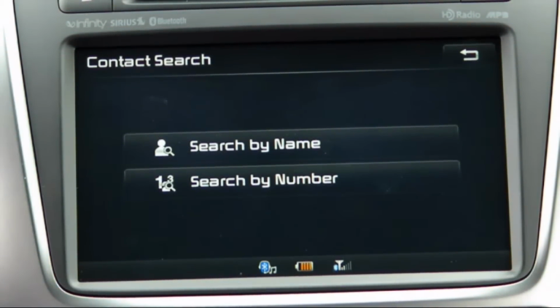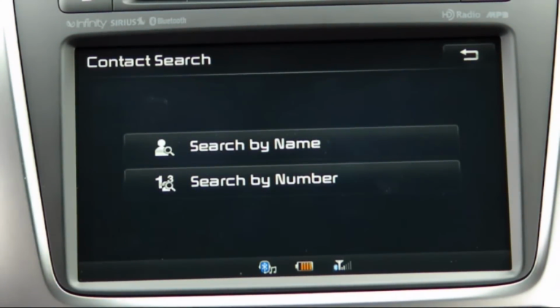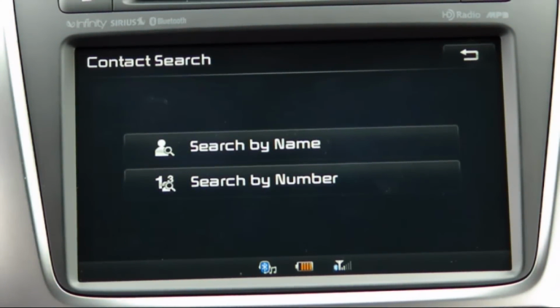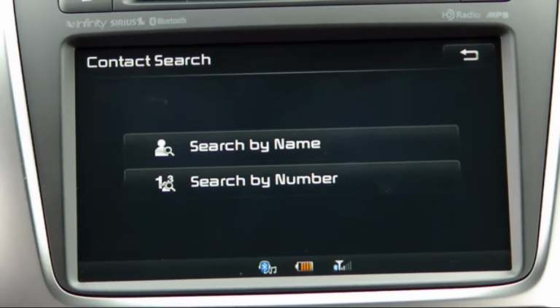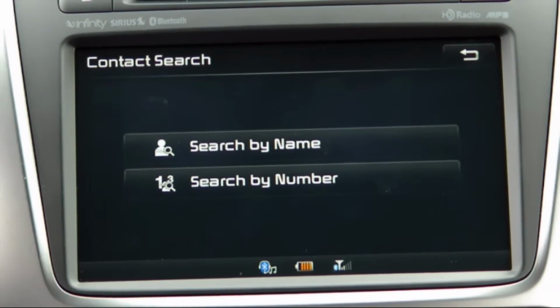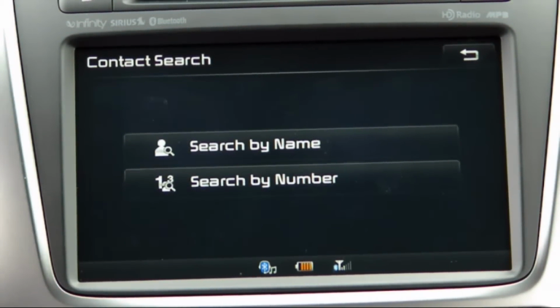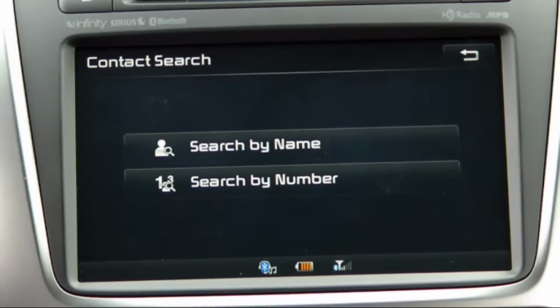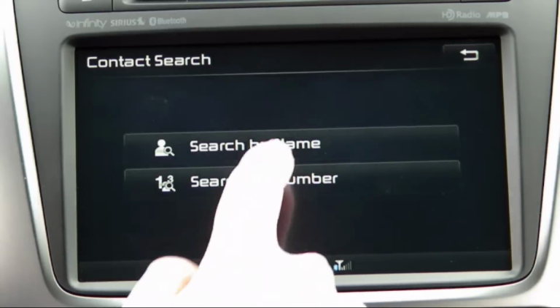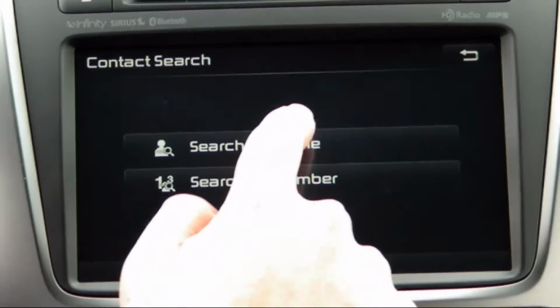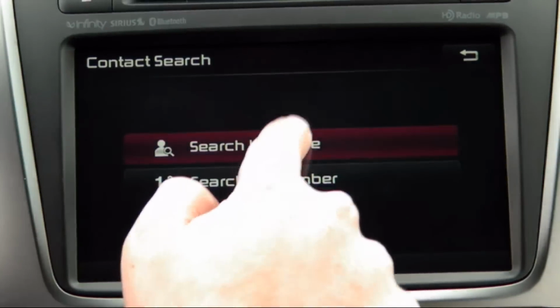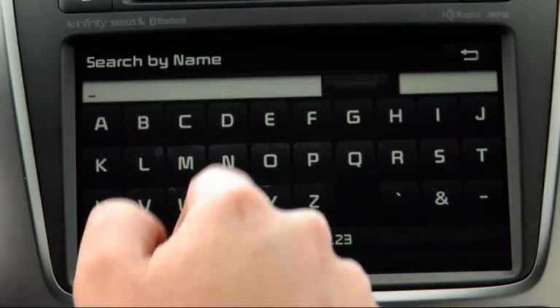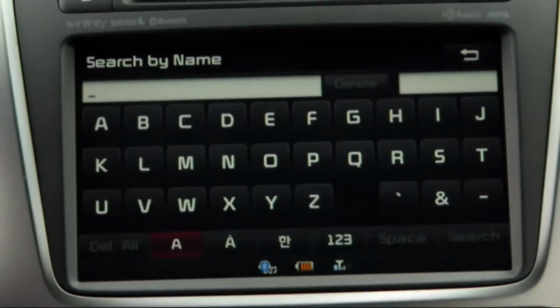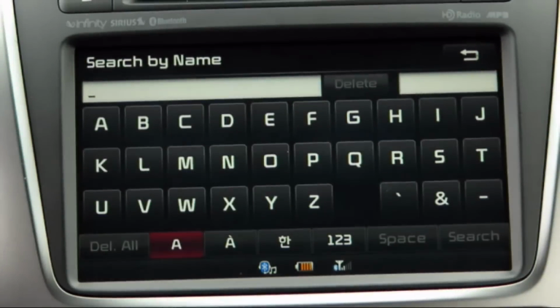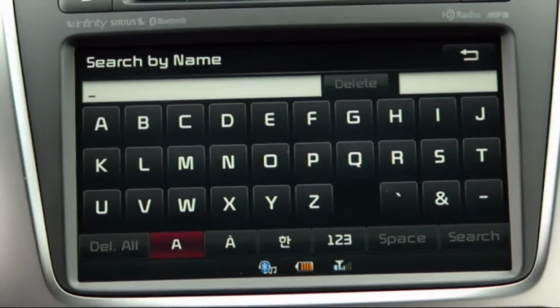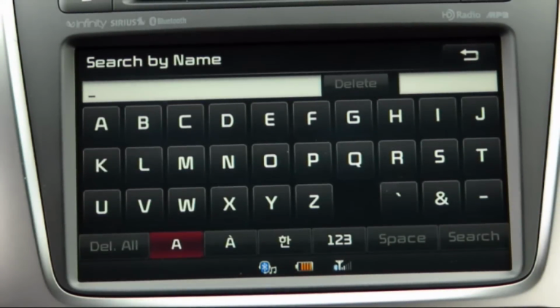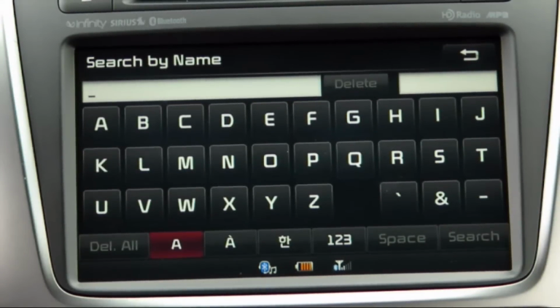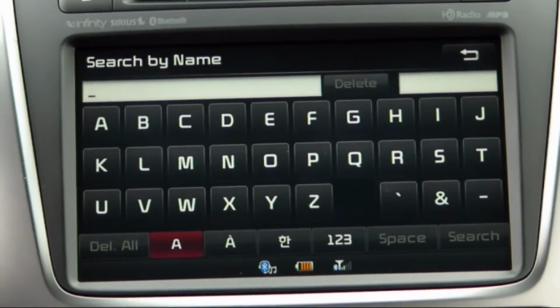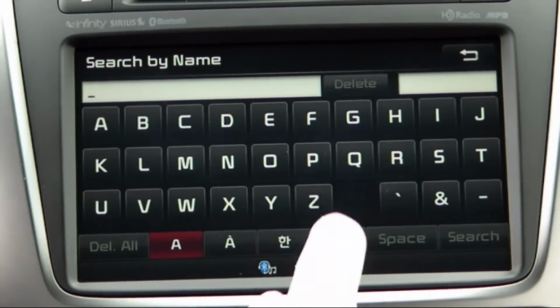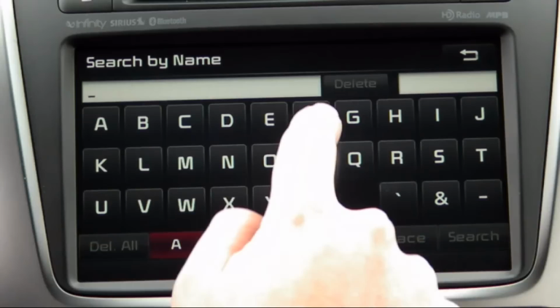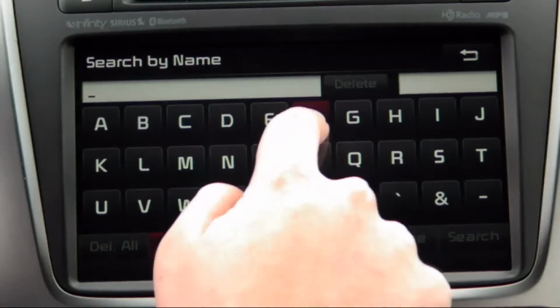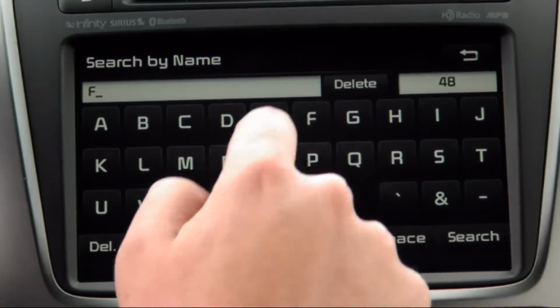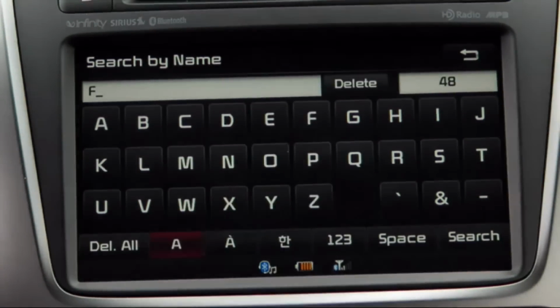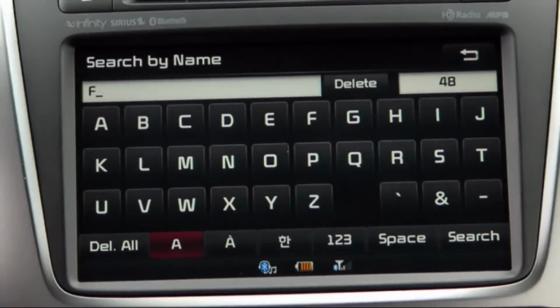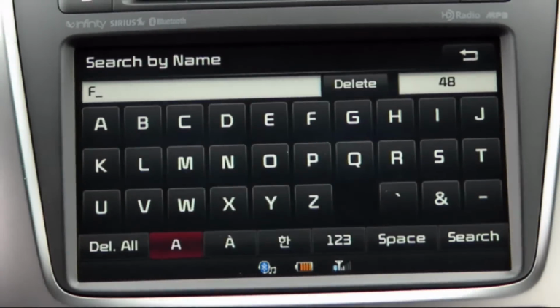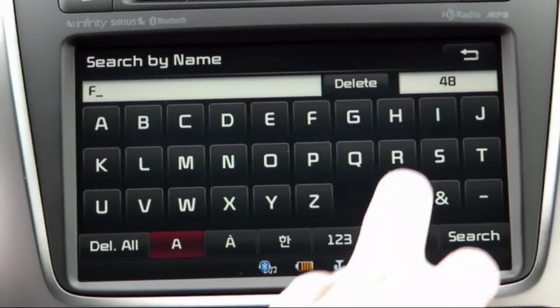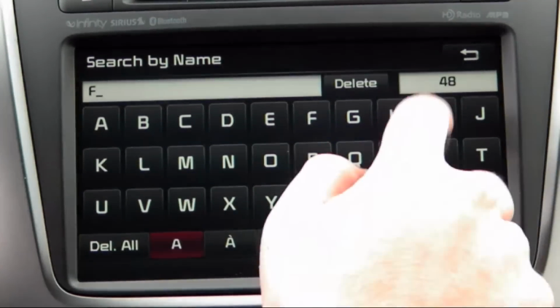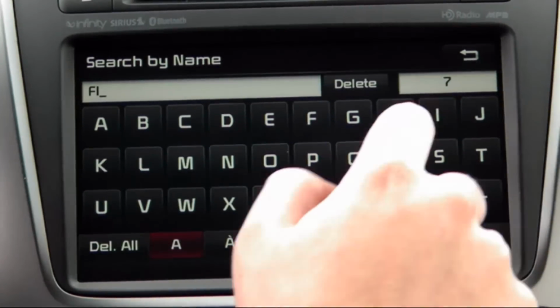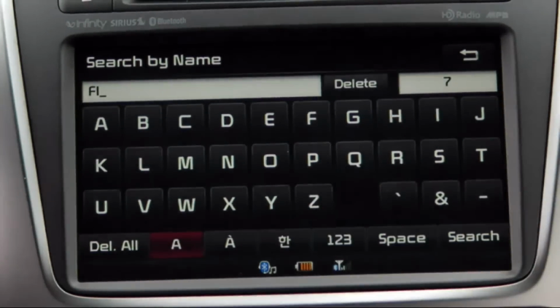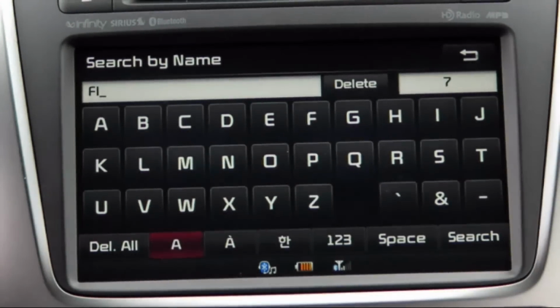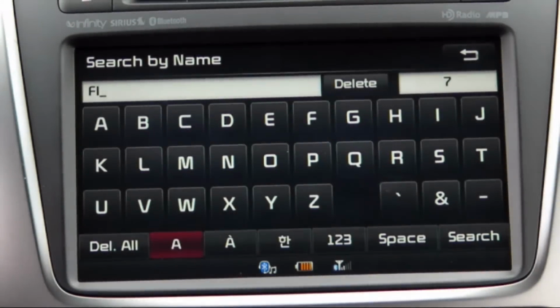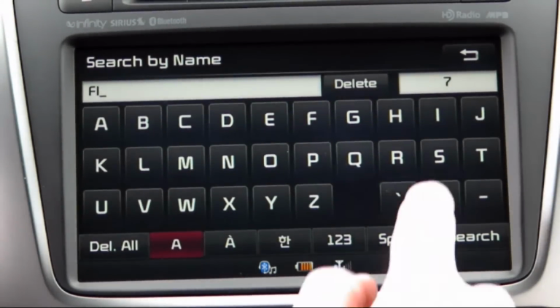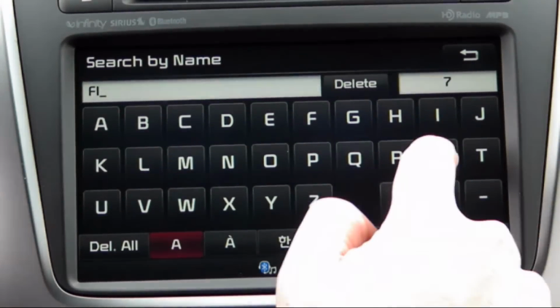Next, choose search by name. Type out the name of the contact that you are trying to reach using the on-screen keypad and tap the search option.